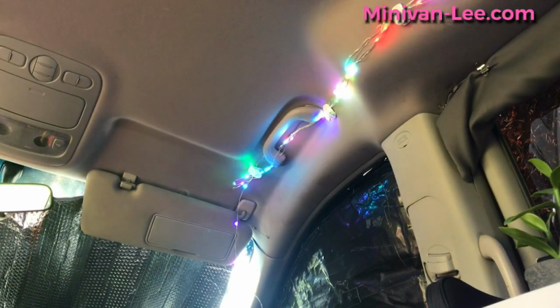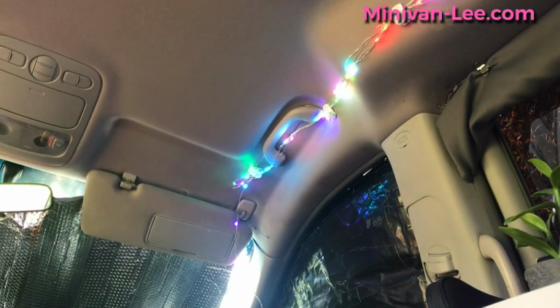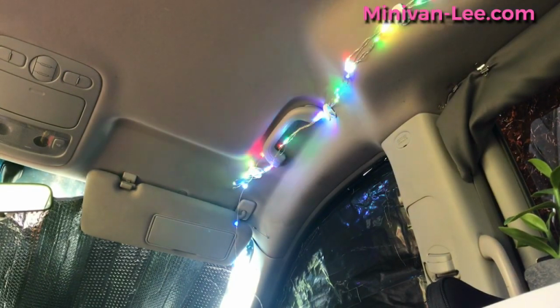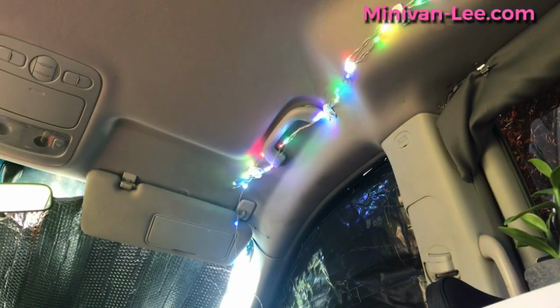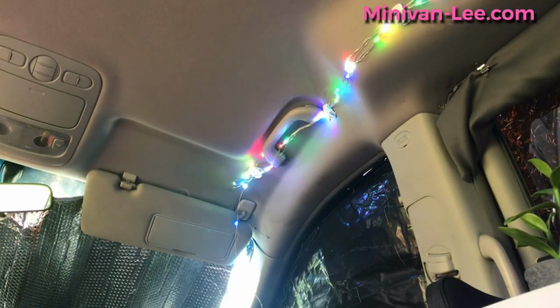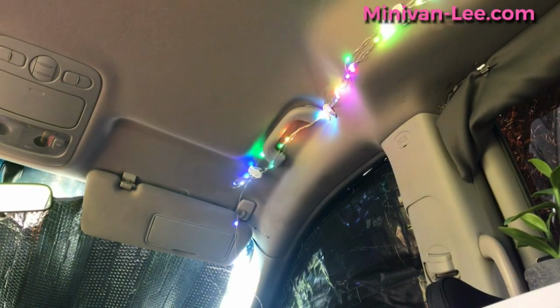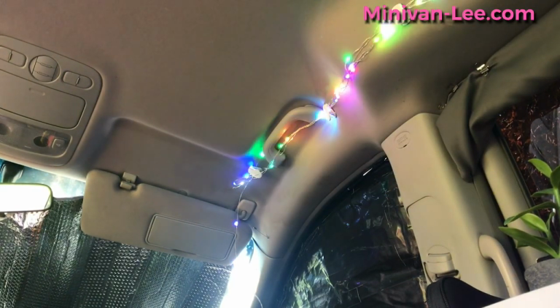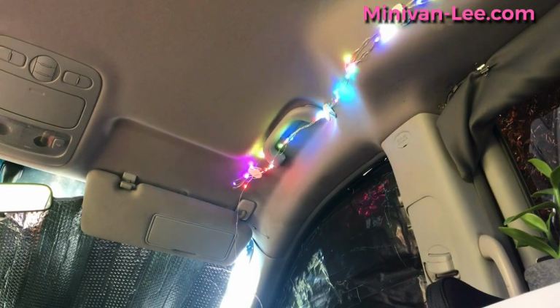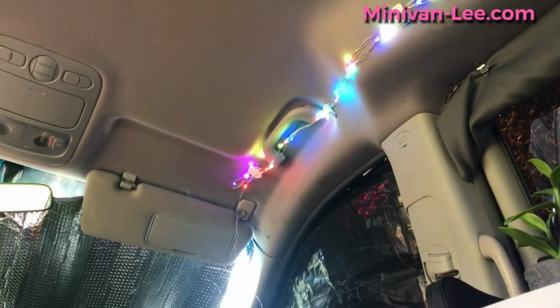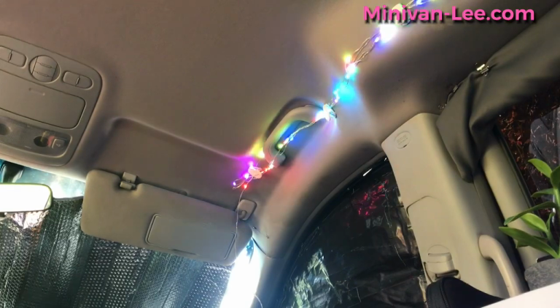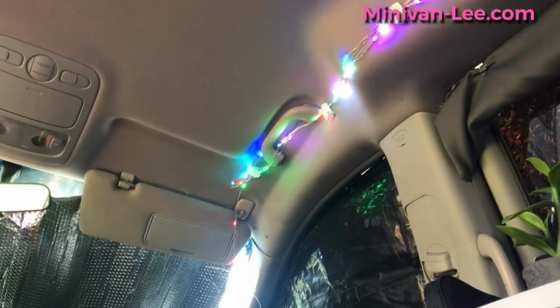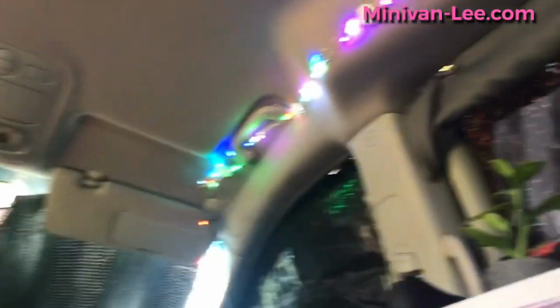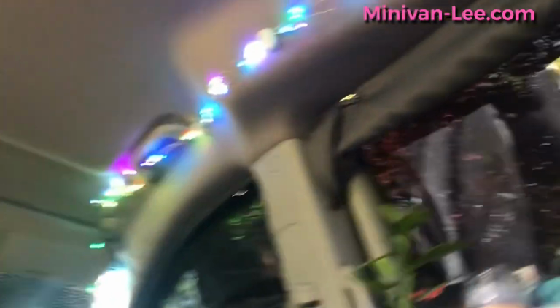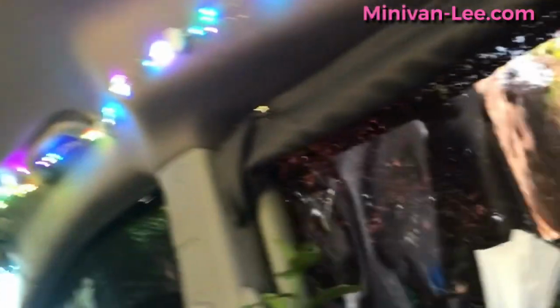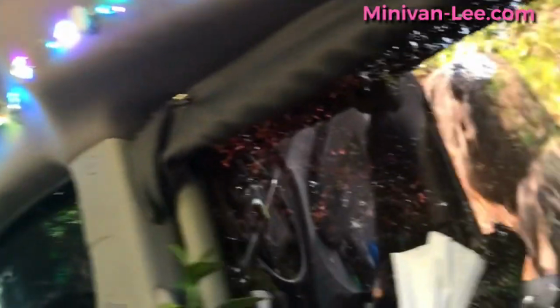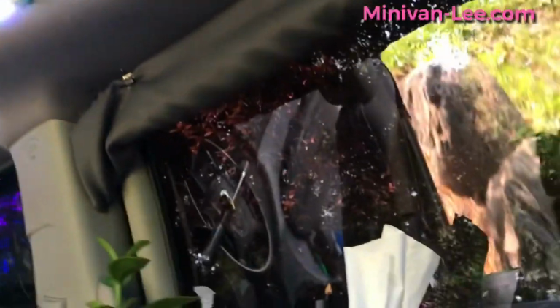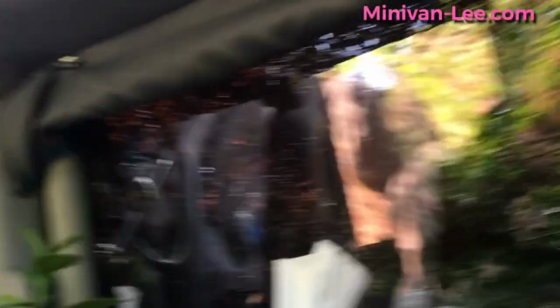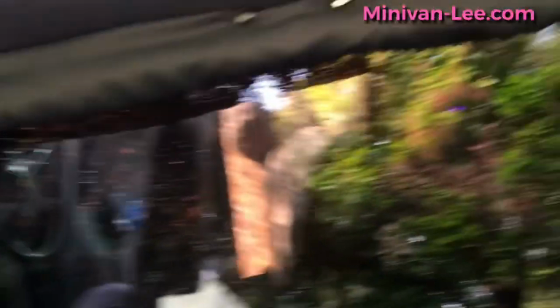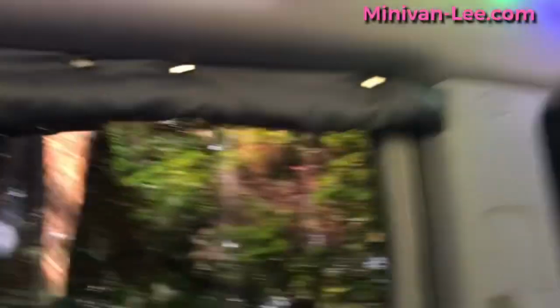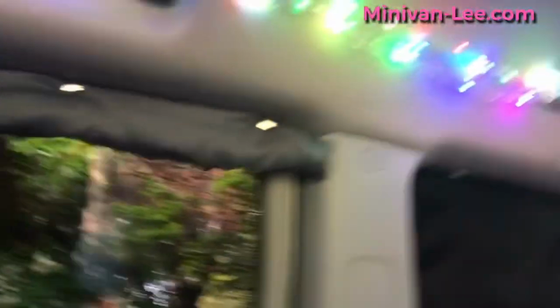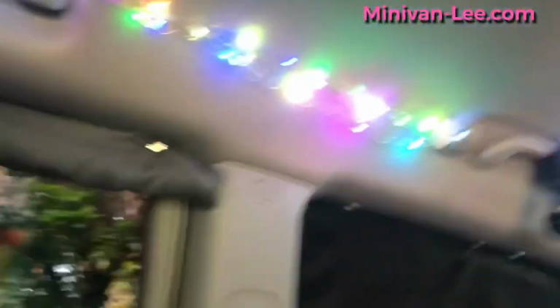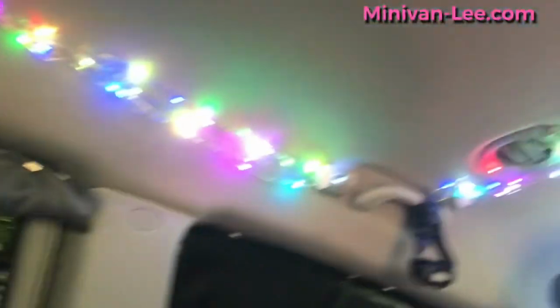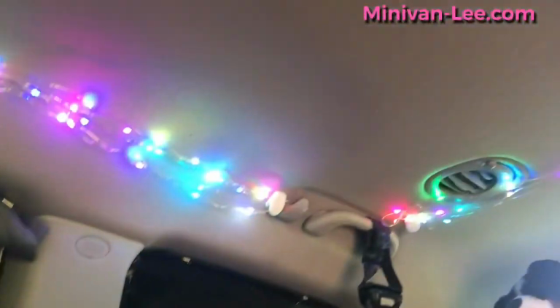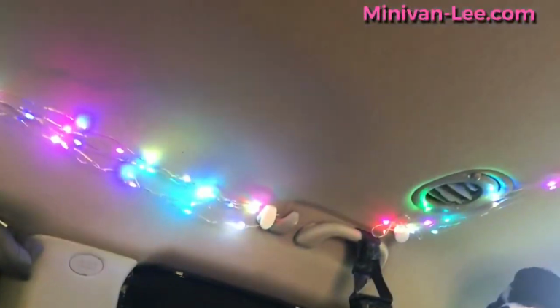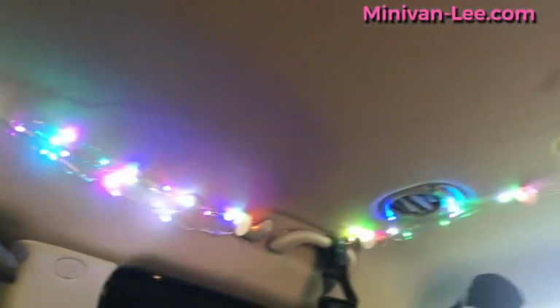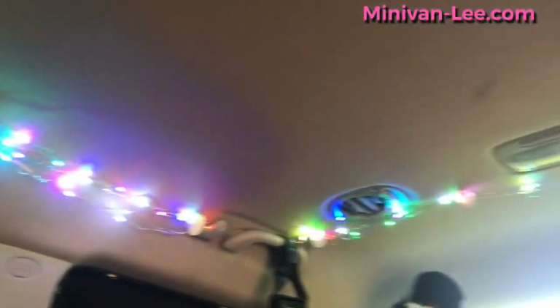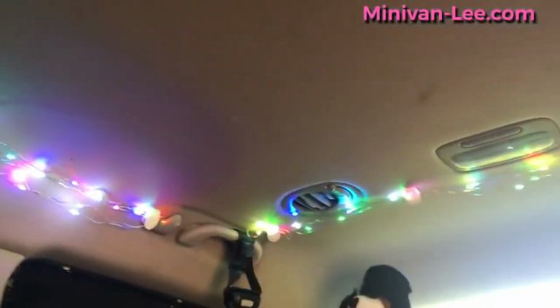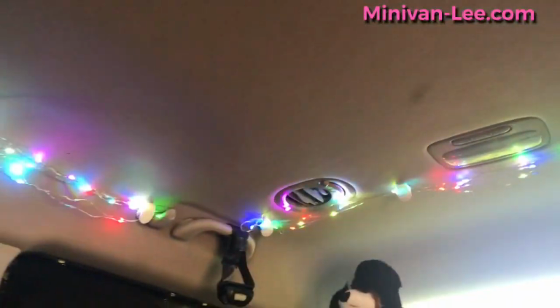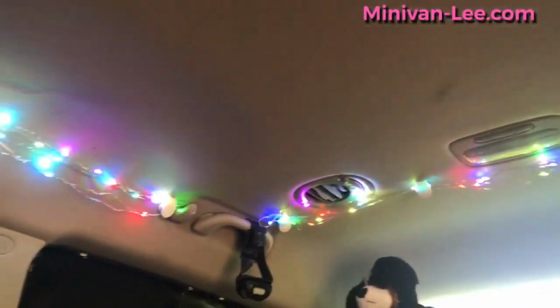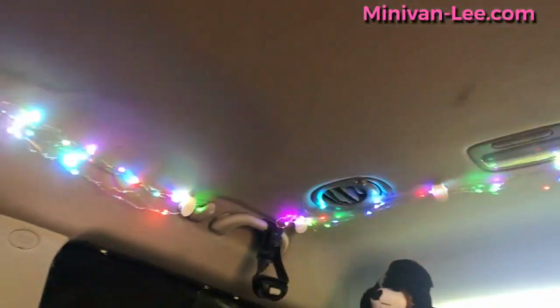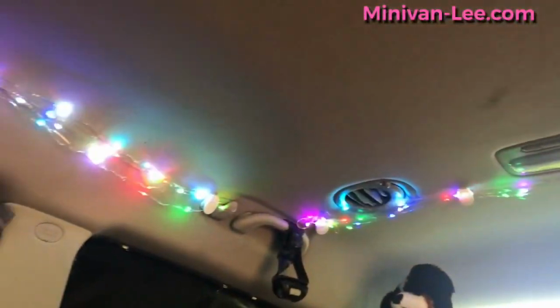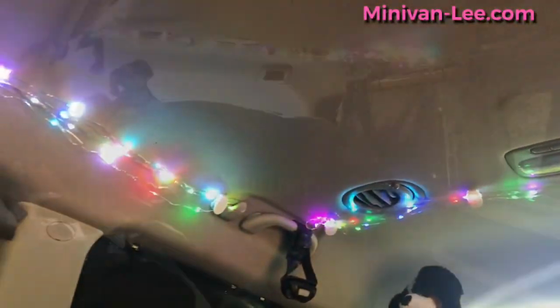There we go — so this is what we have. I've got Christmas lights.